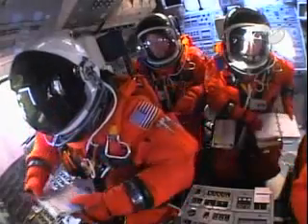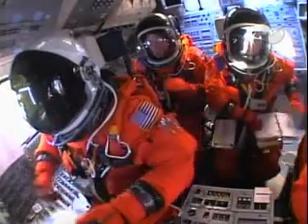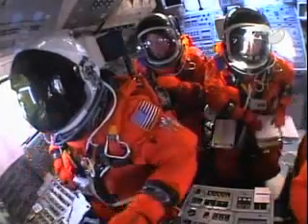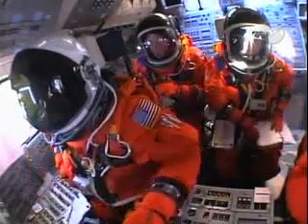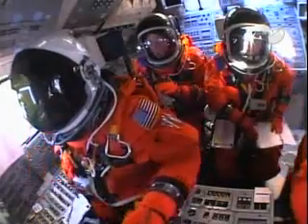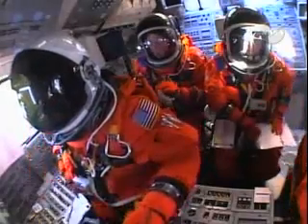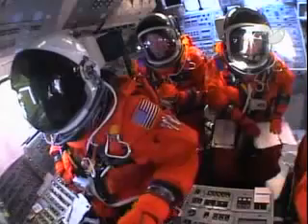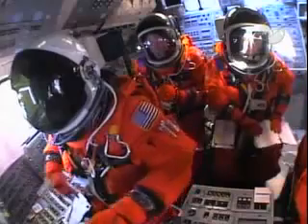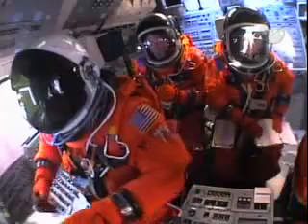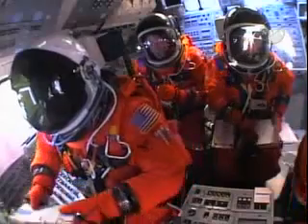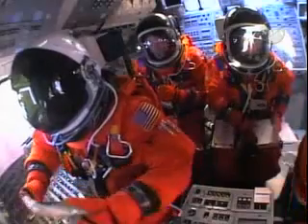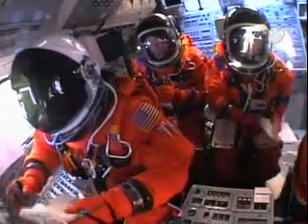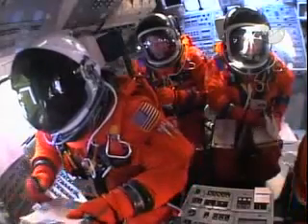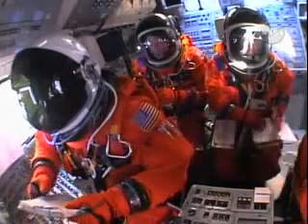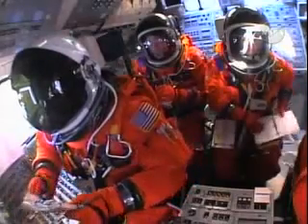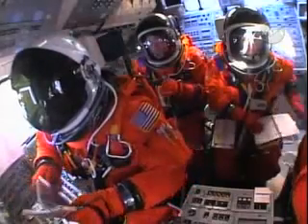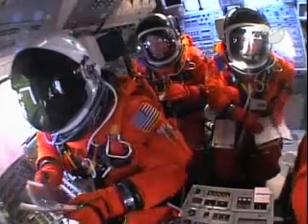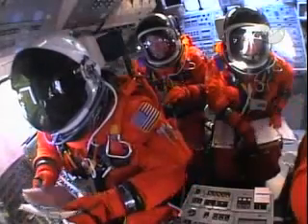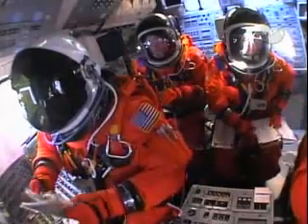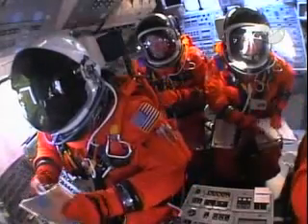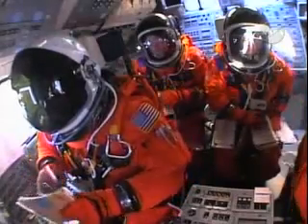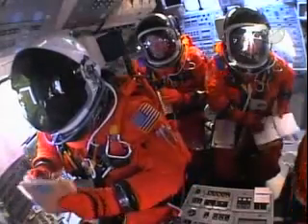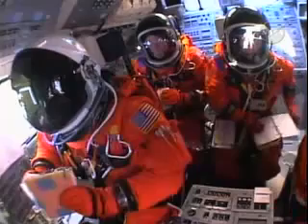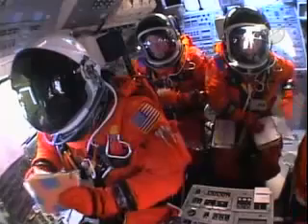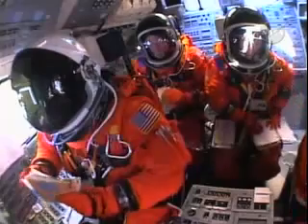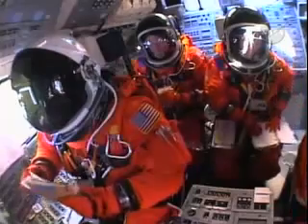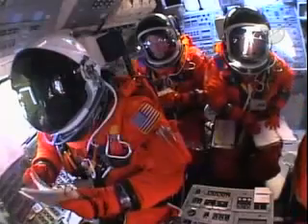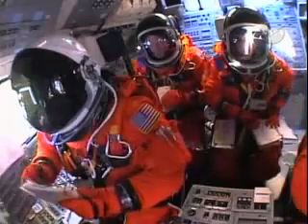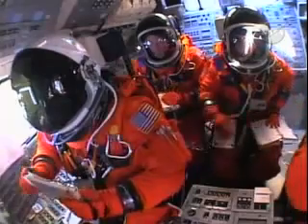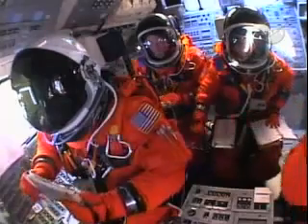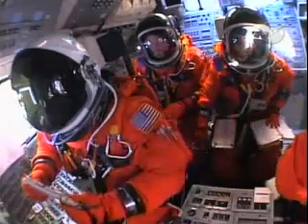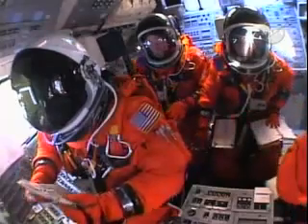T-minus two minutes and counting. CLT, clear caution and warning memory. Recycle and flow for ET-LO2 pressure invasion.